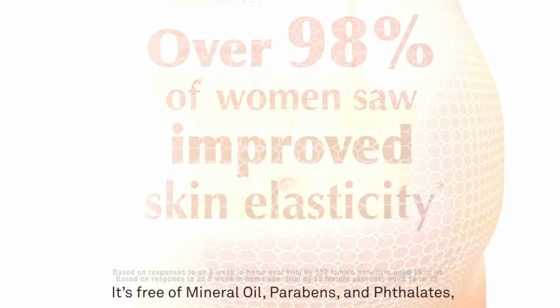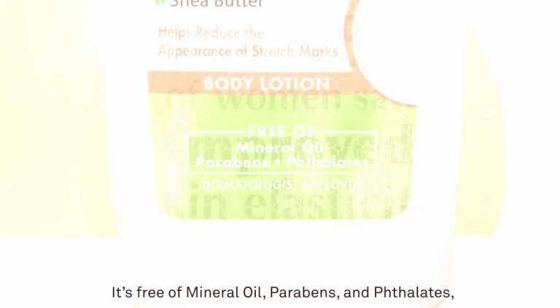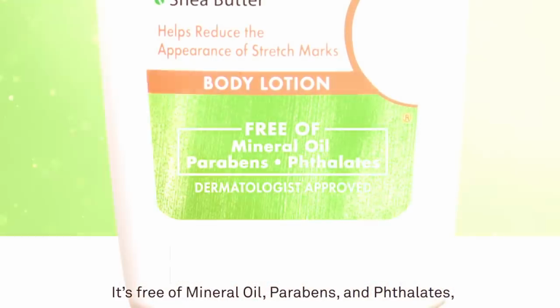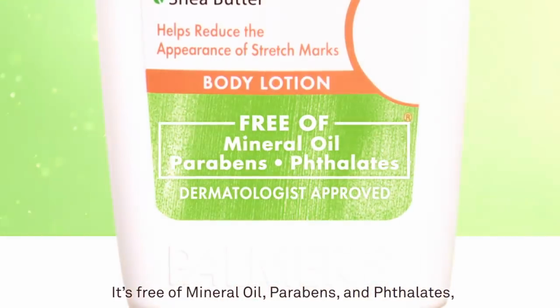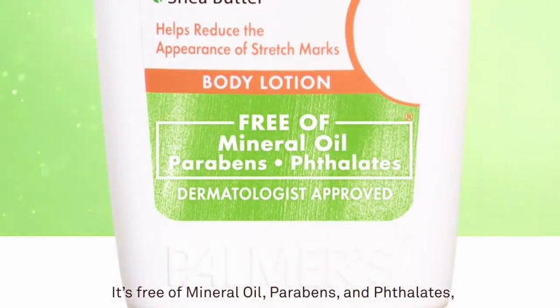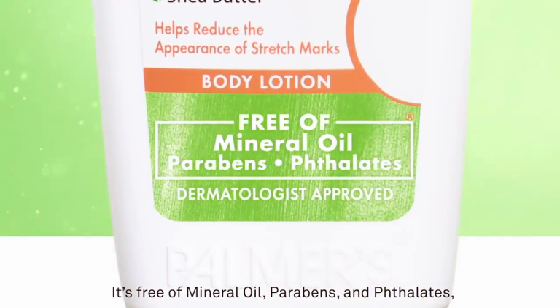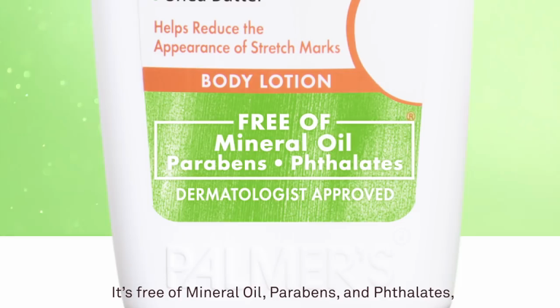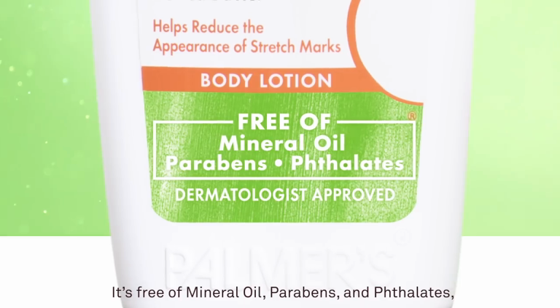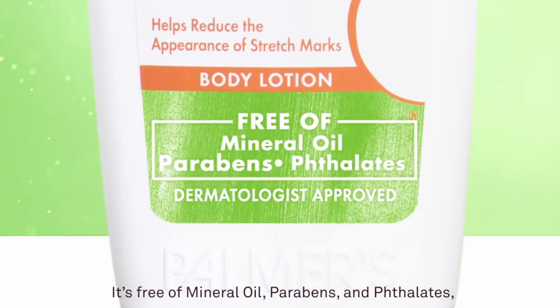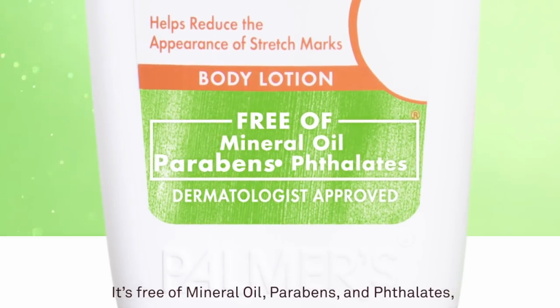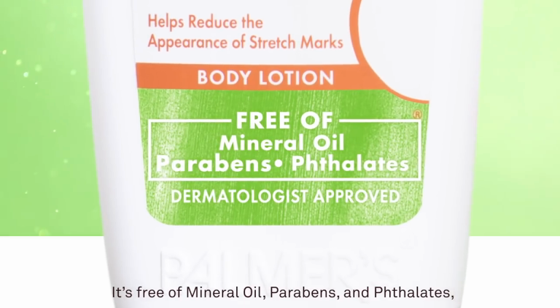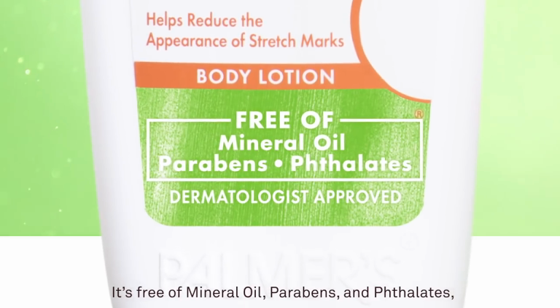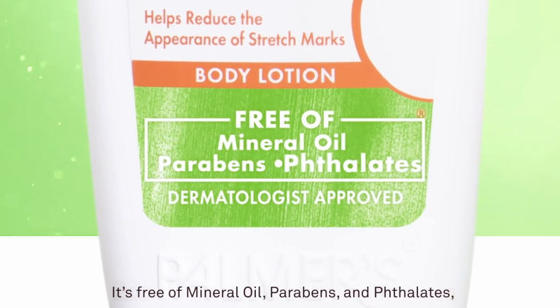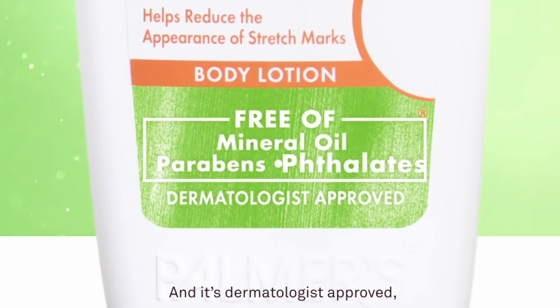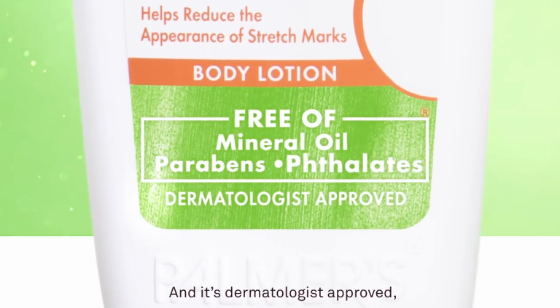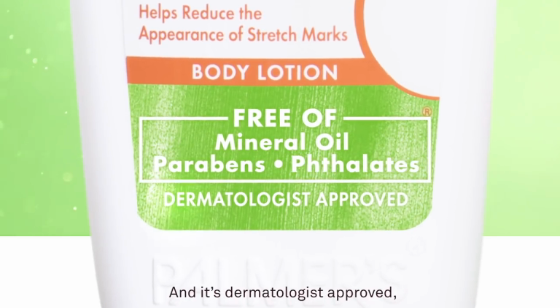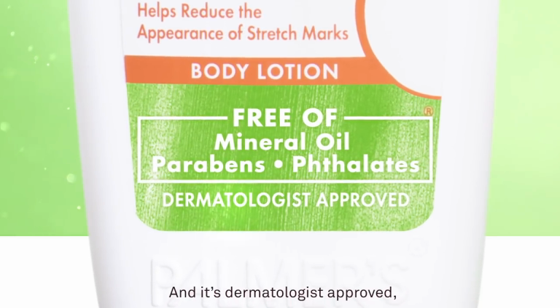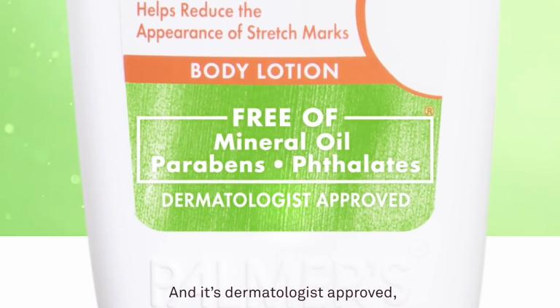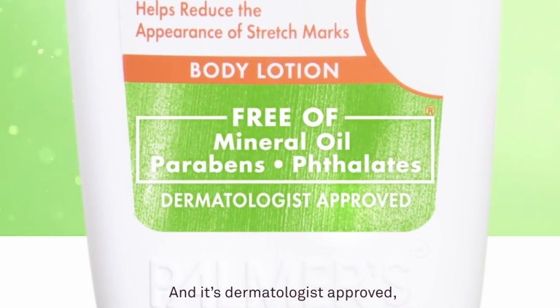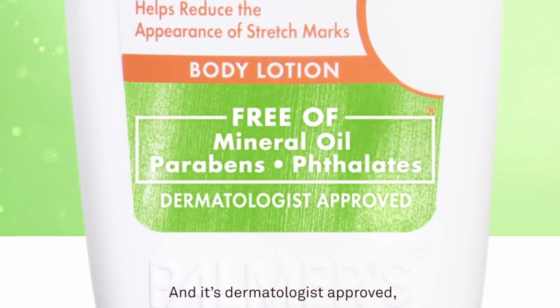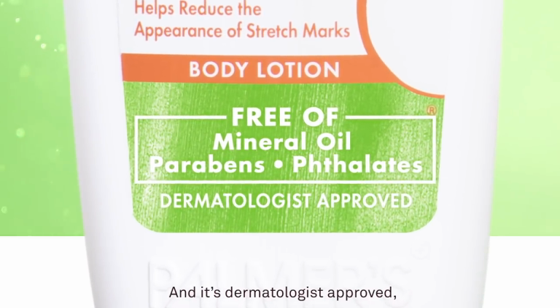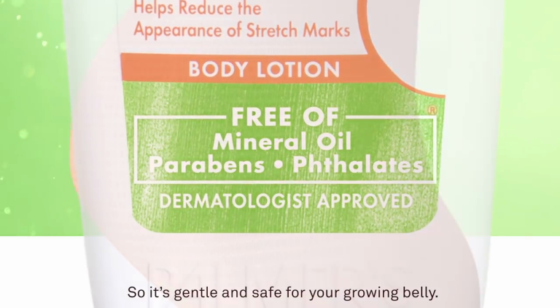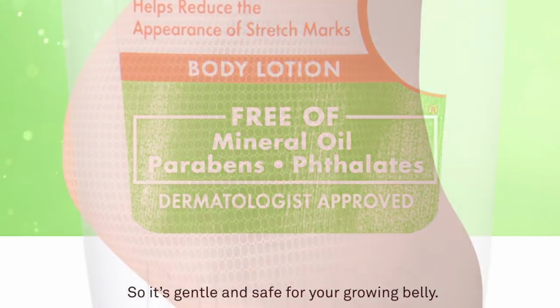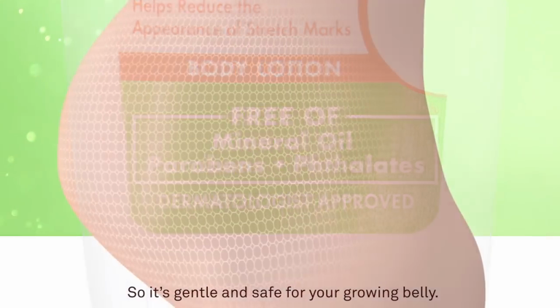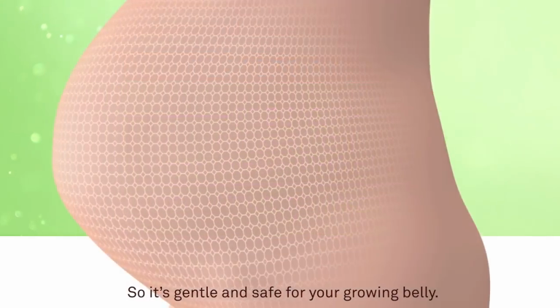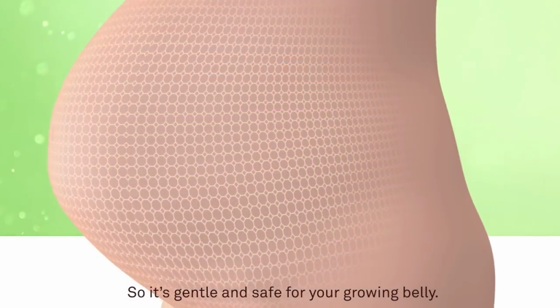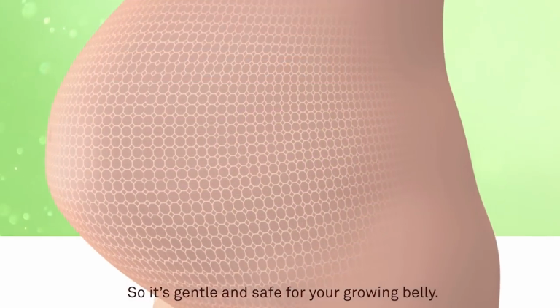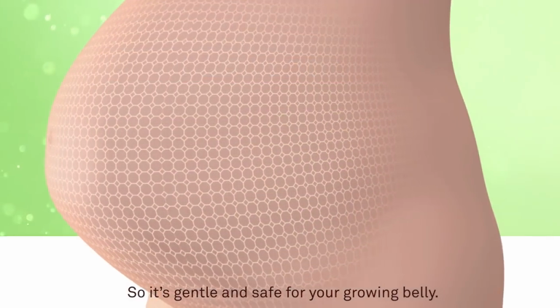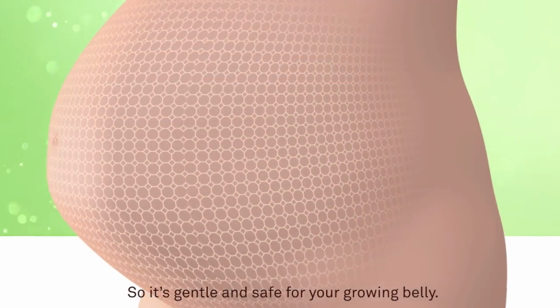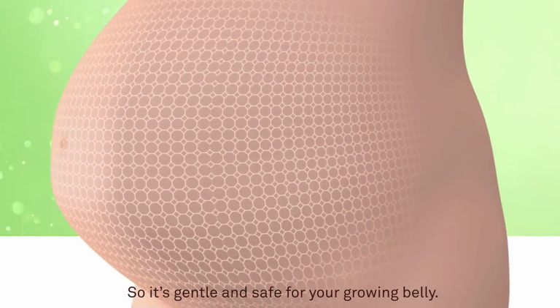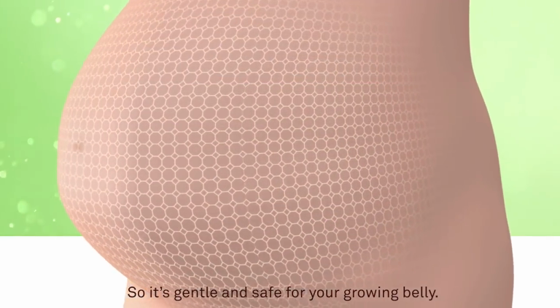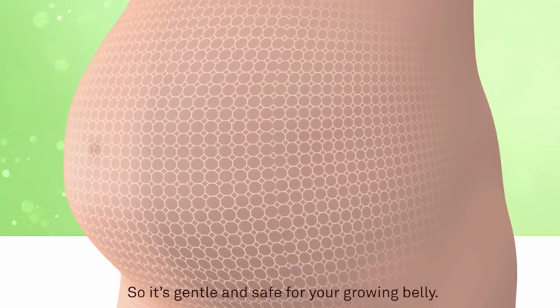It's free of mineral oil, parabens, and phthalates, and it's dermatologist approved, so it's gentle and safe for your growing belly.